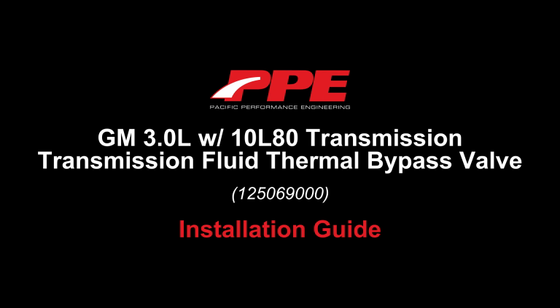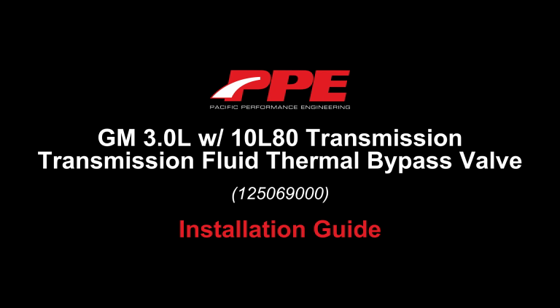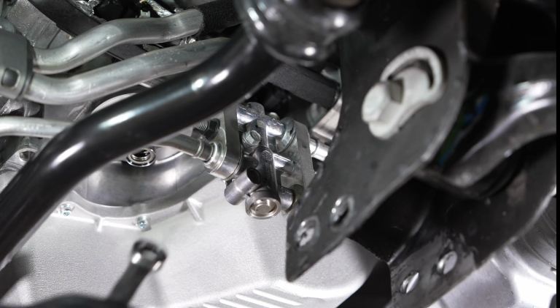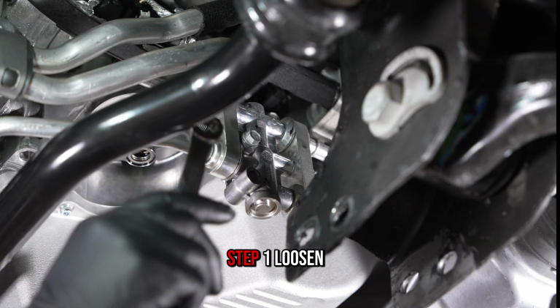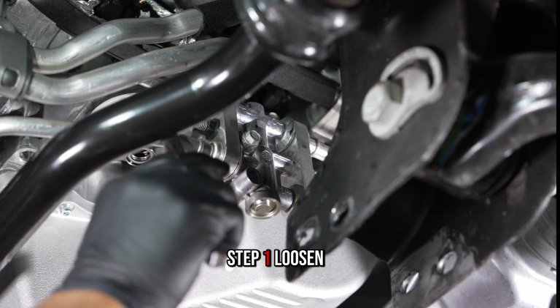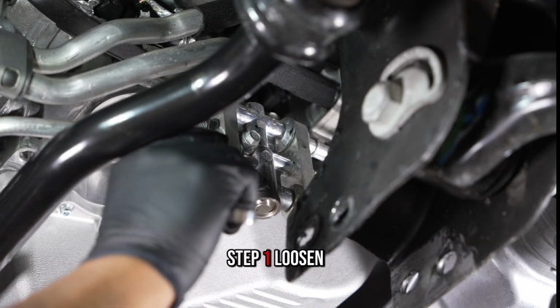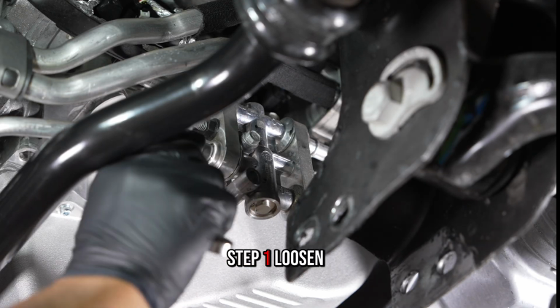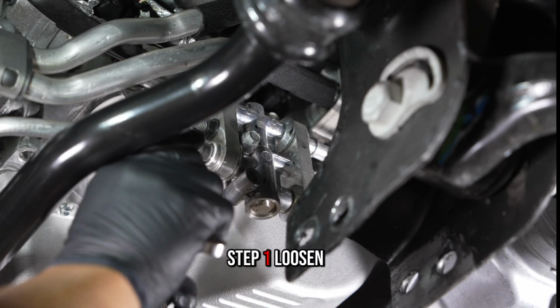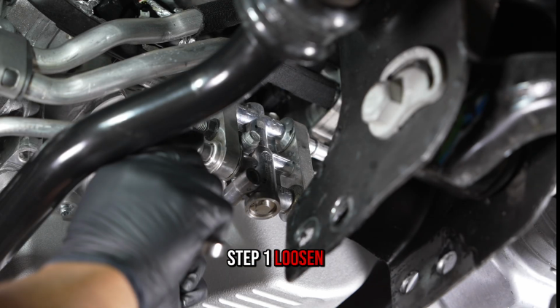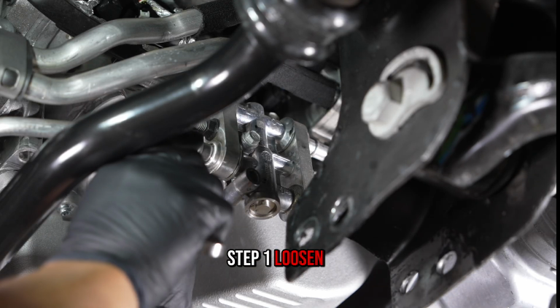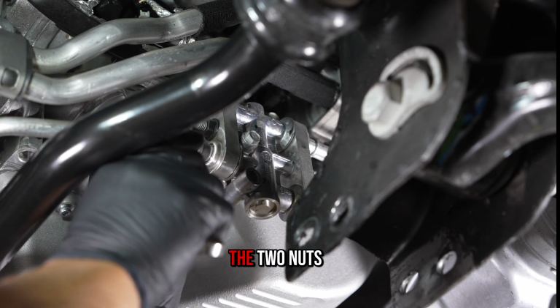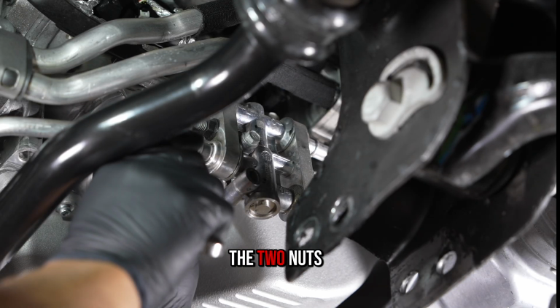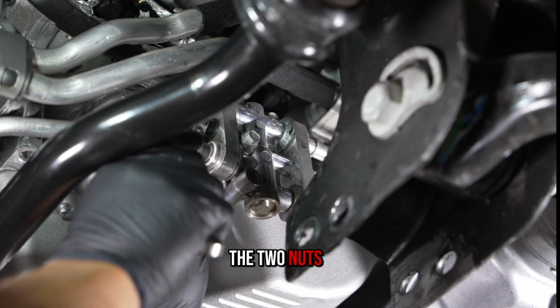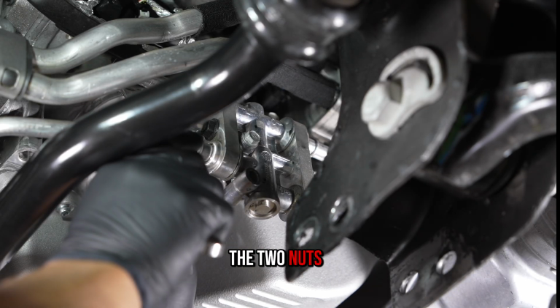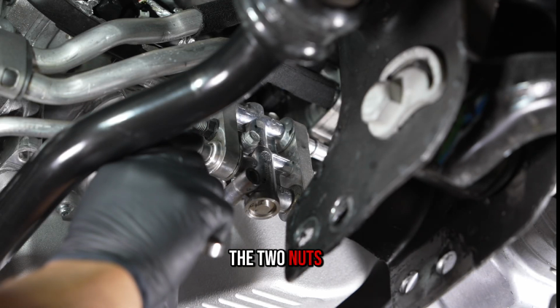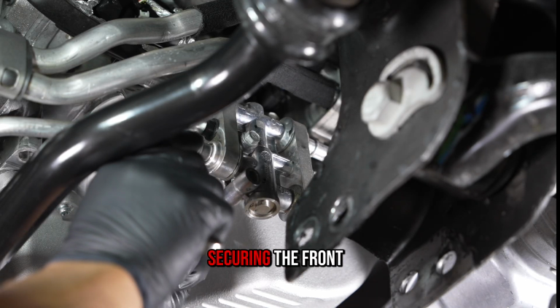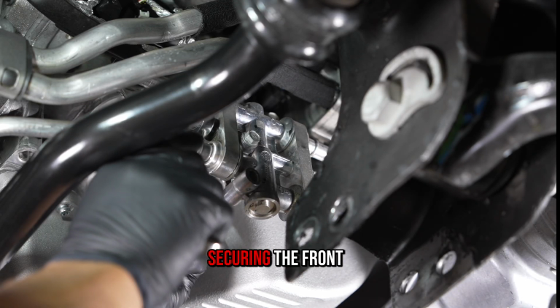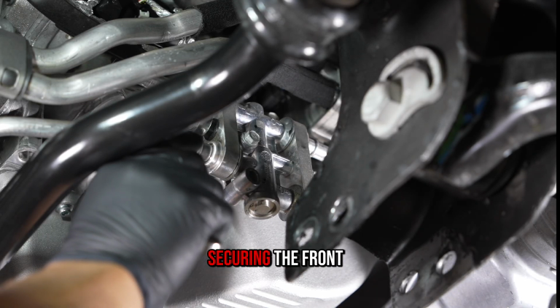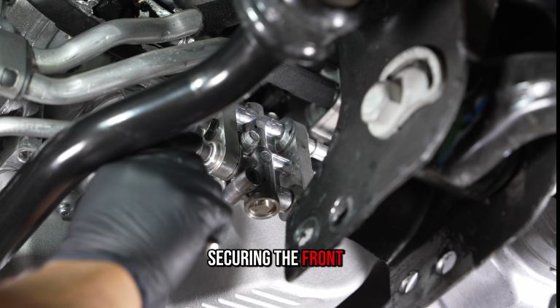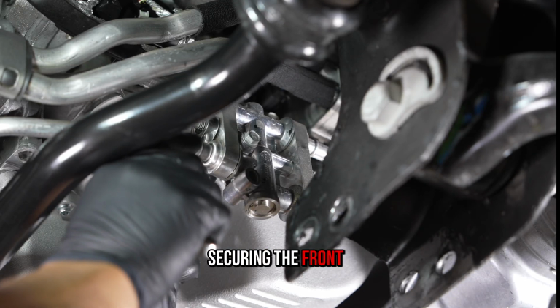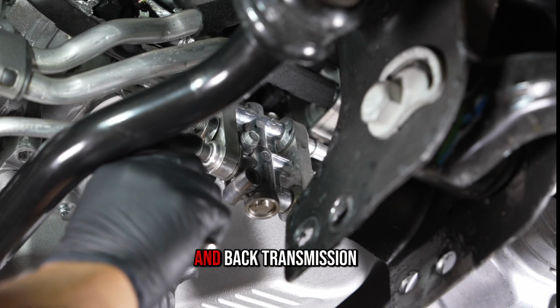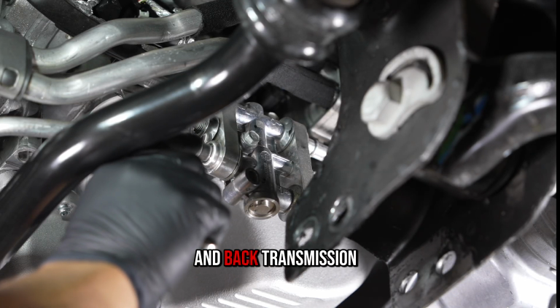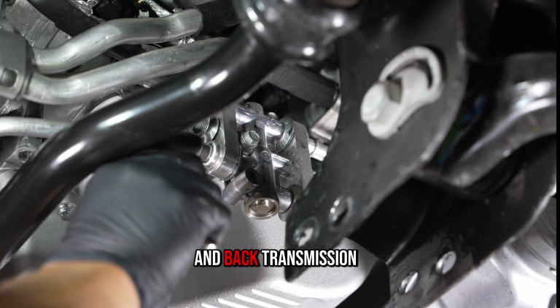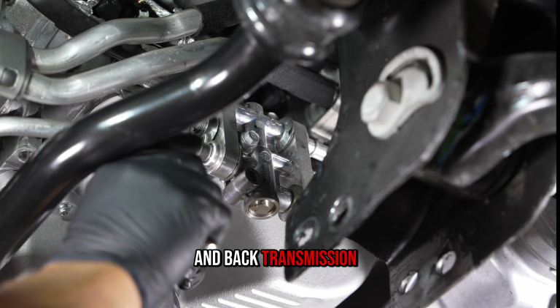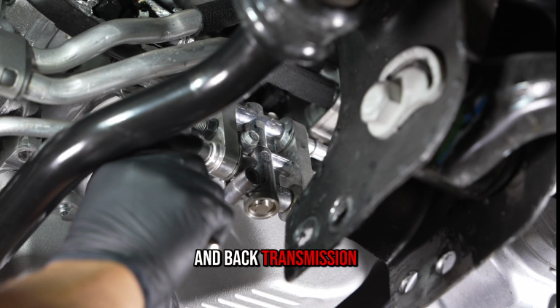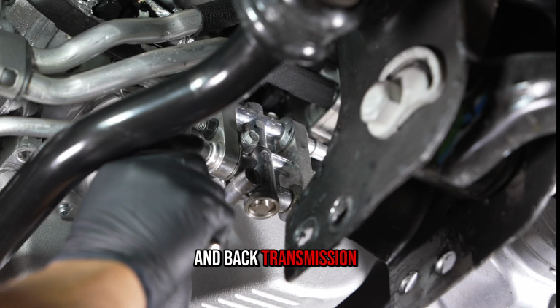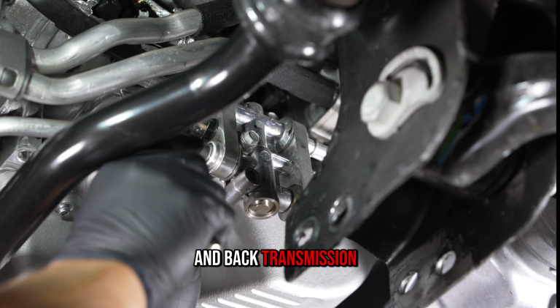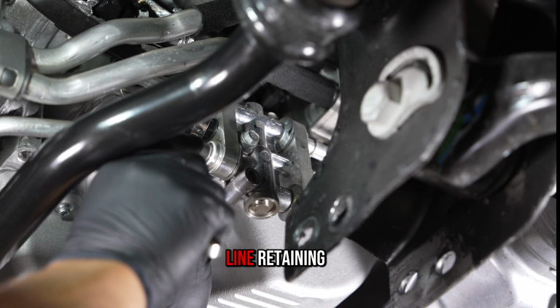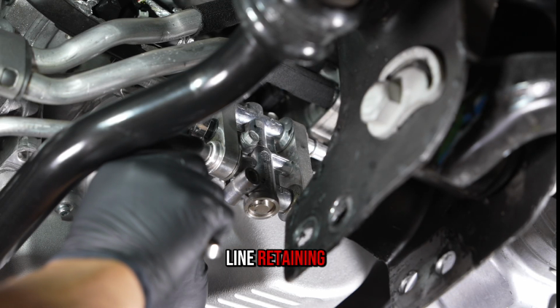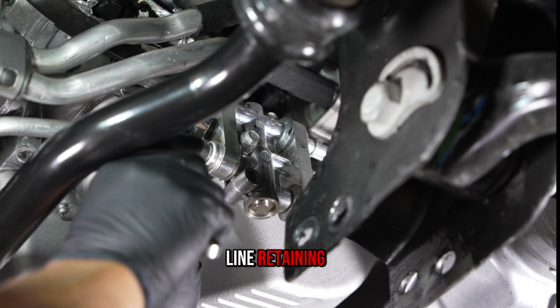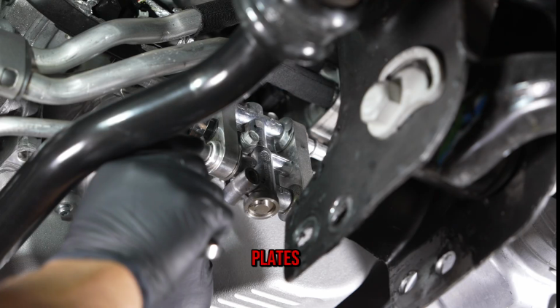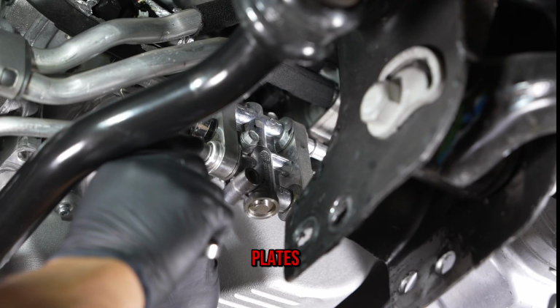Step 1. Loosen the two nuts securing the front and back transmission line retaining plates.